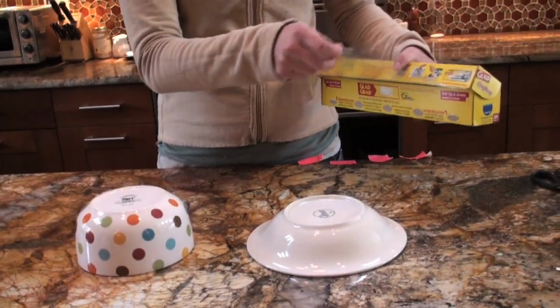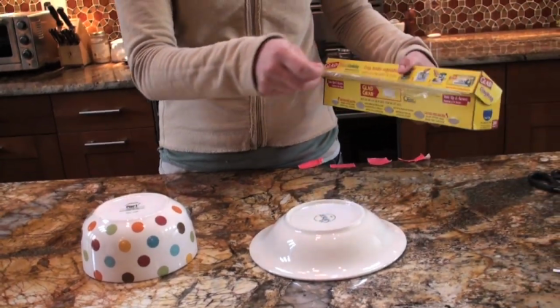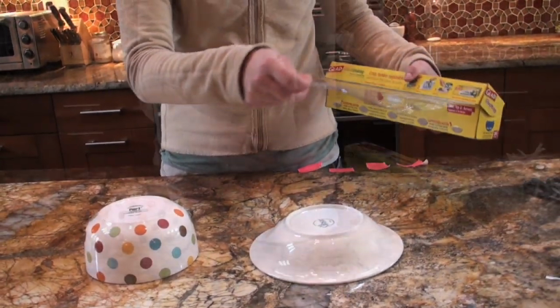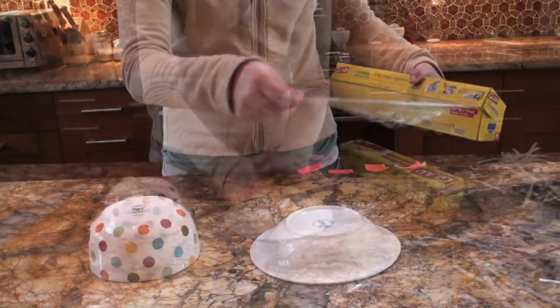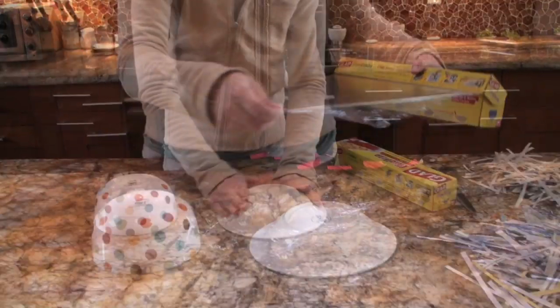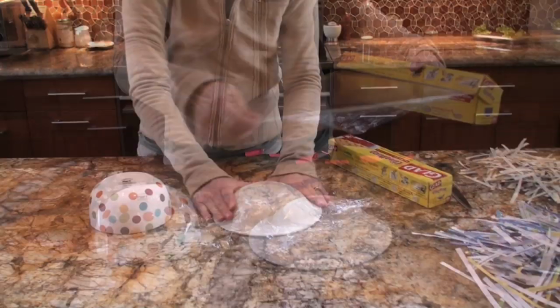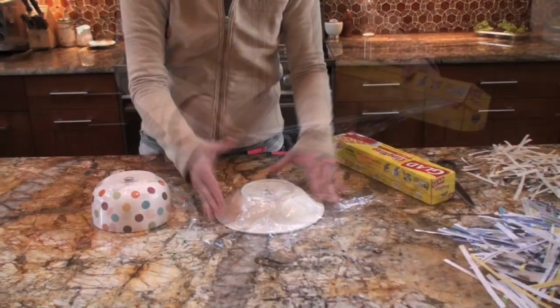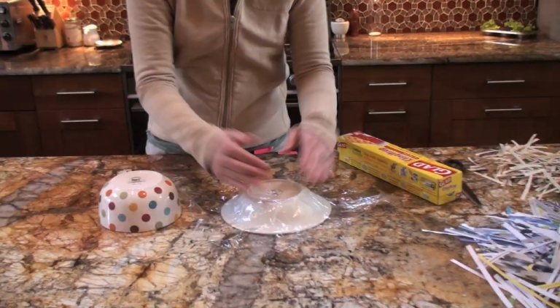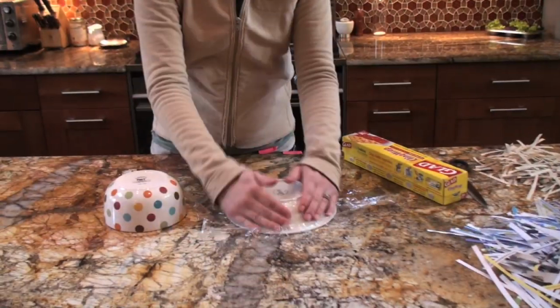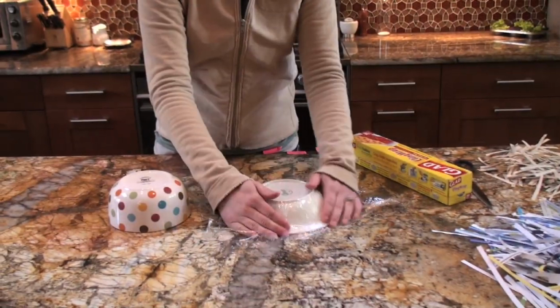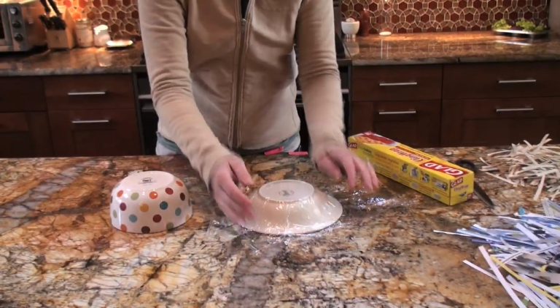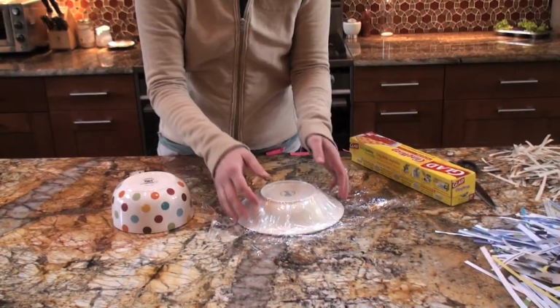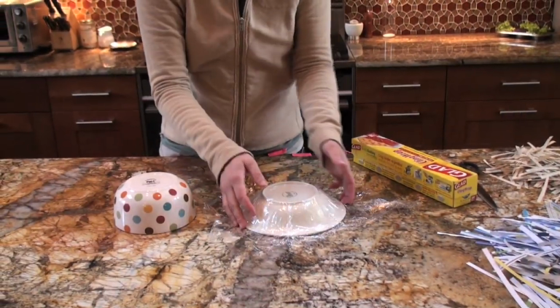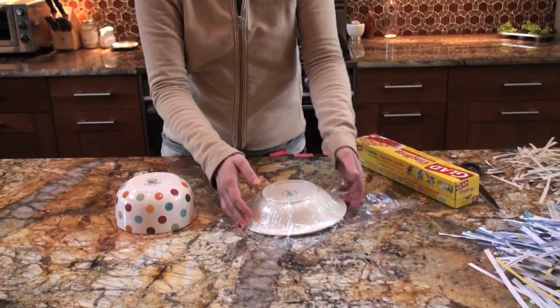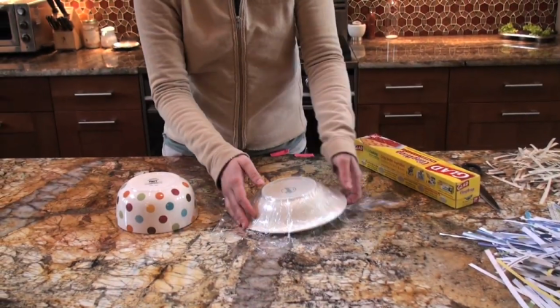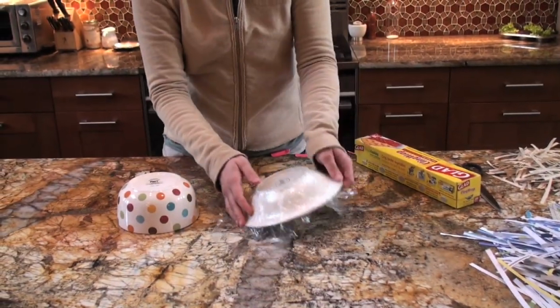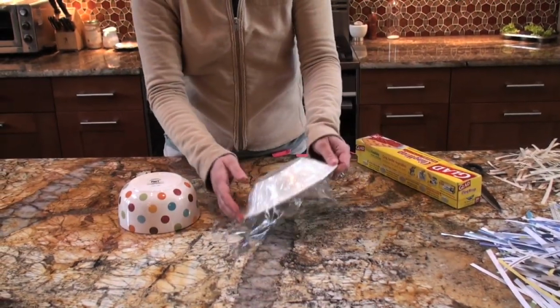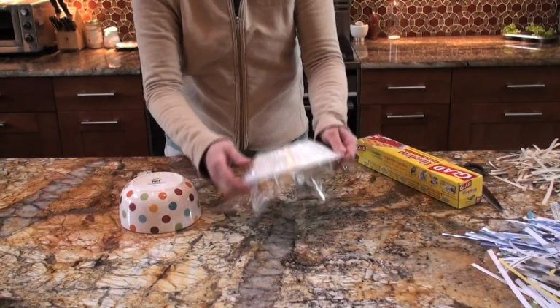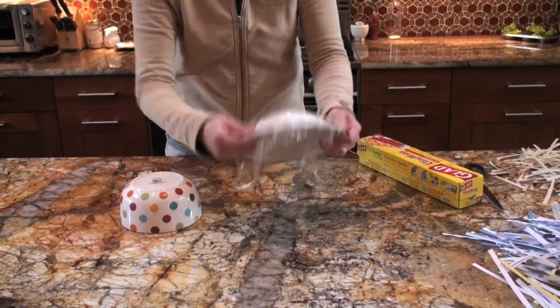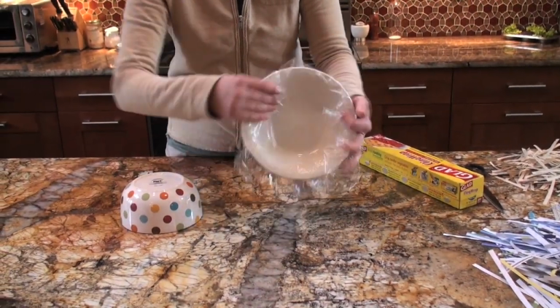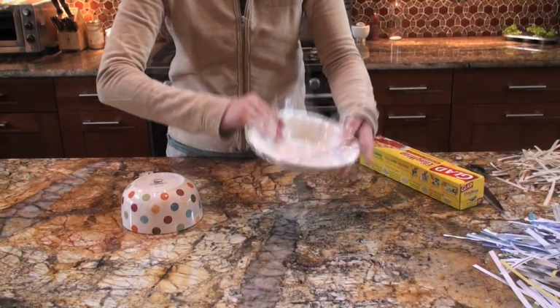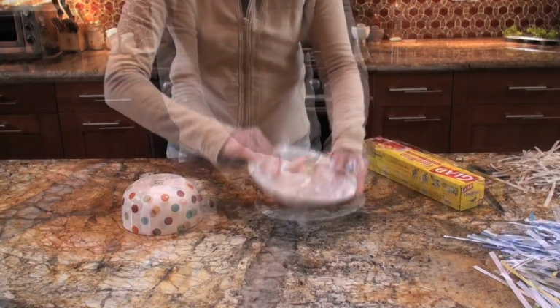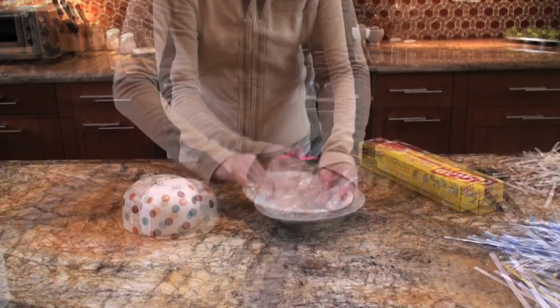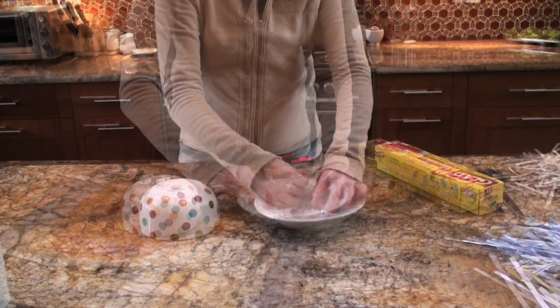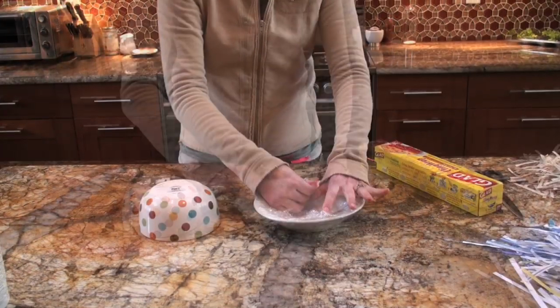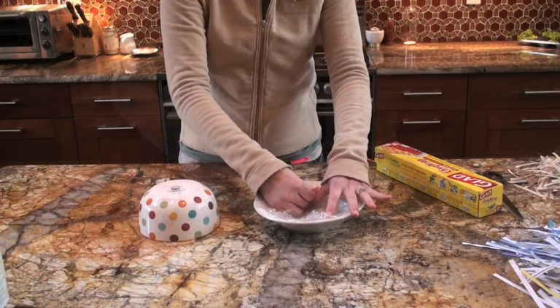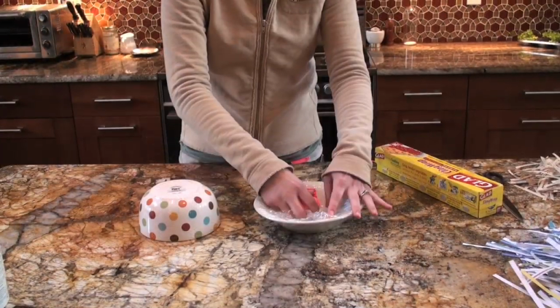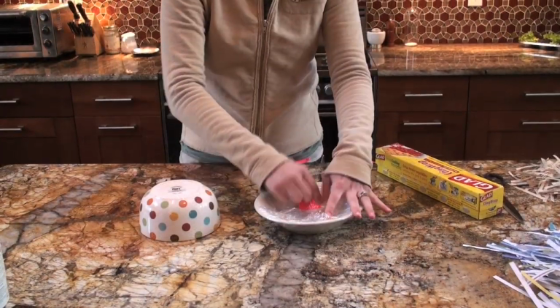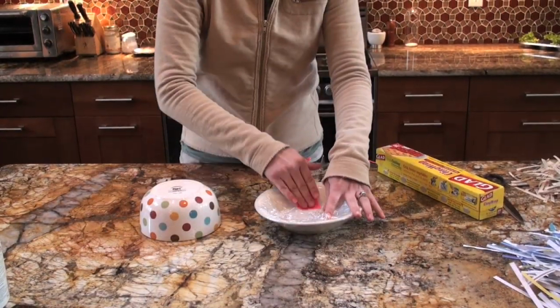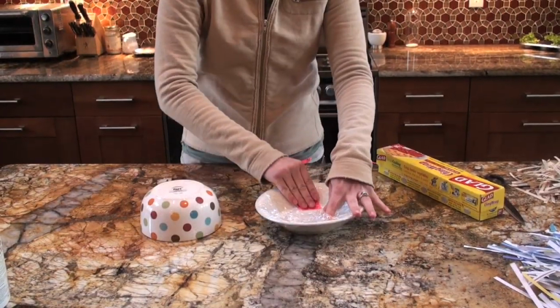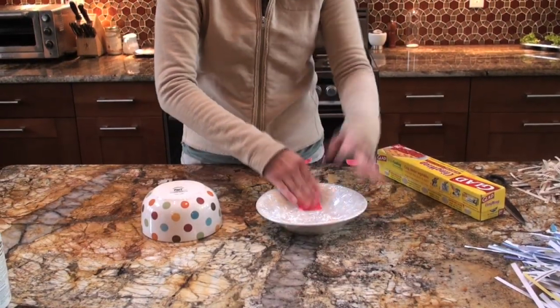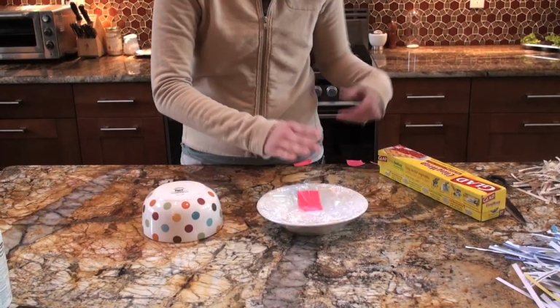Cover the entire bowl in saran wrap. If needed, use tape to hold down any loose ends.